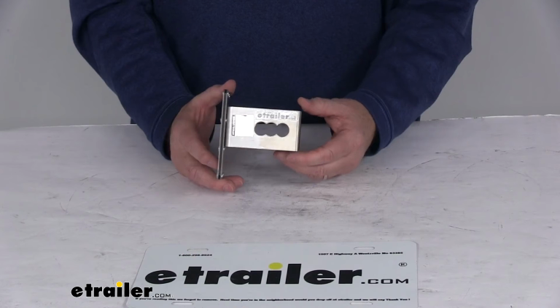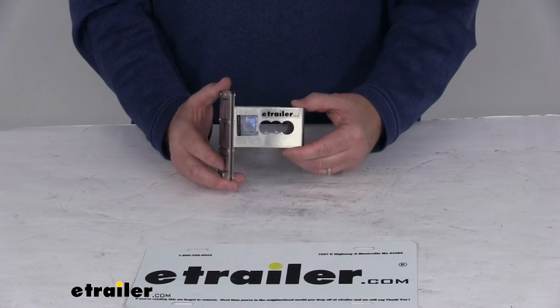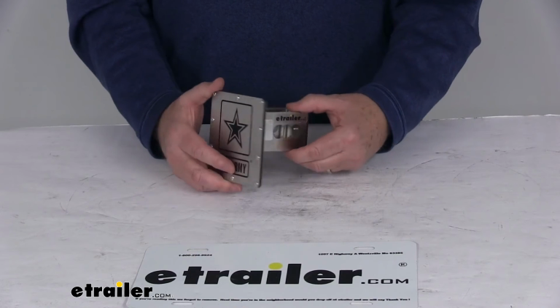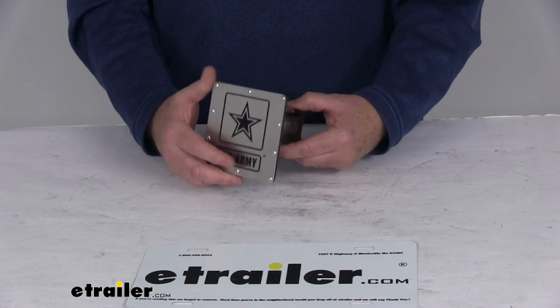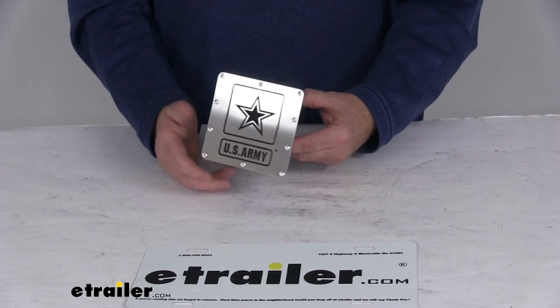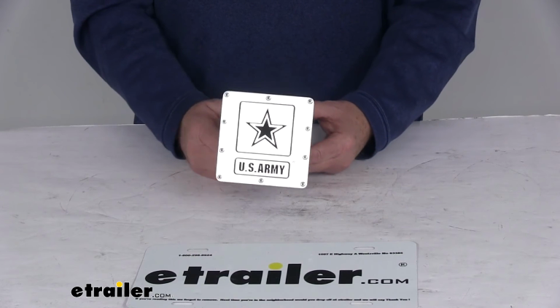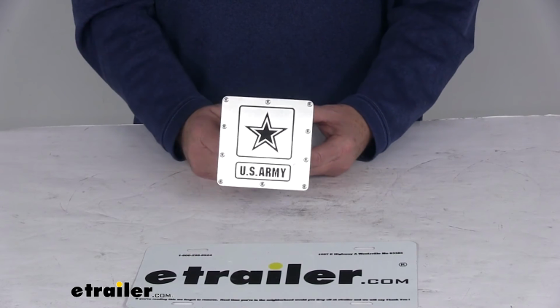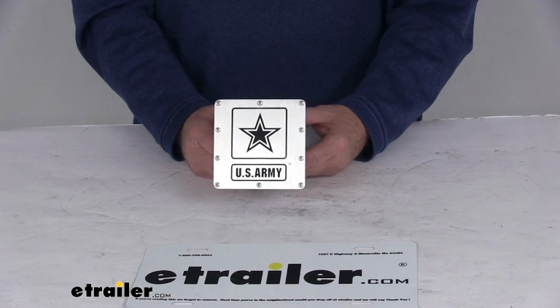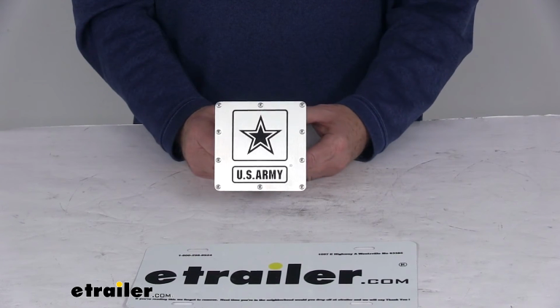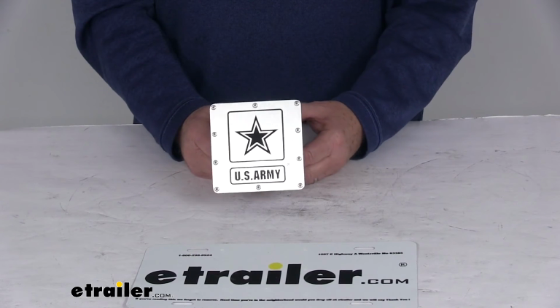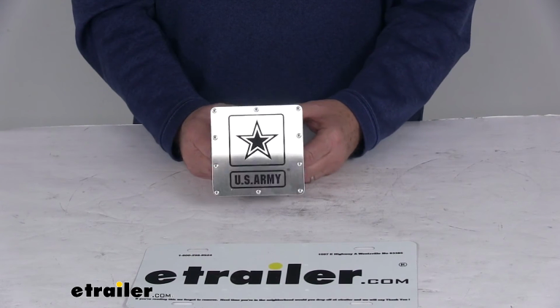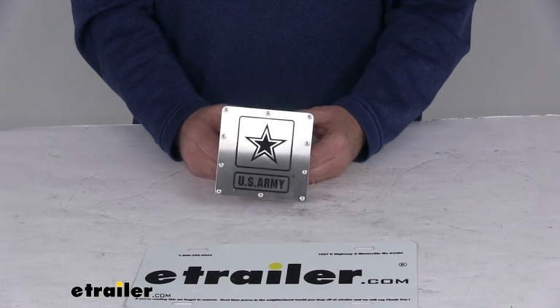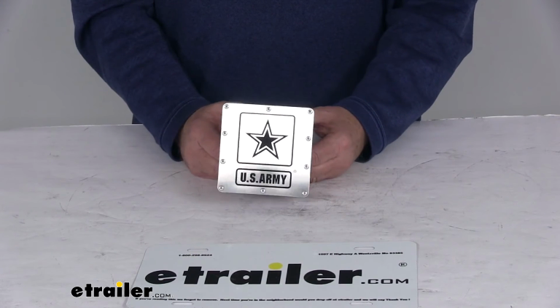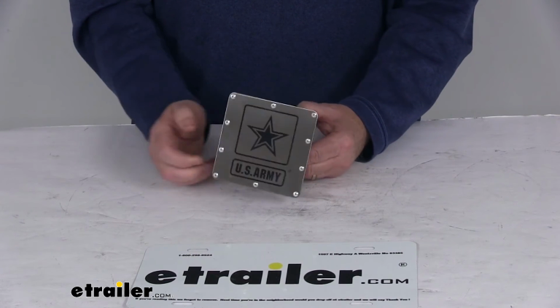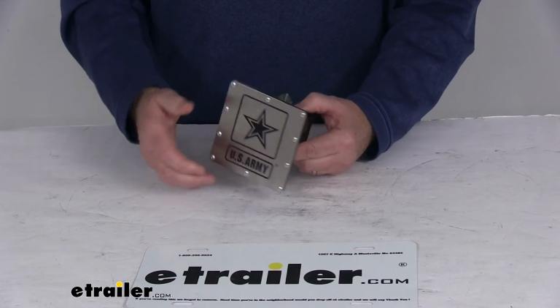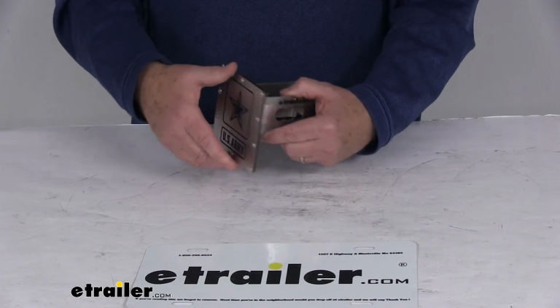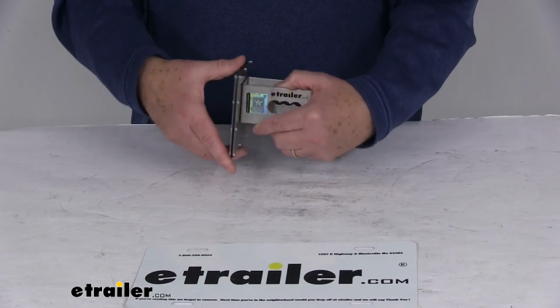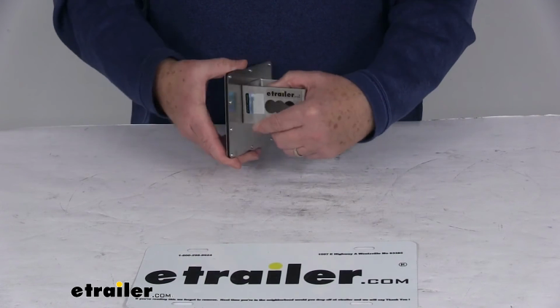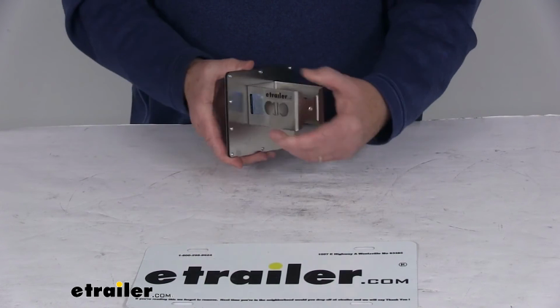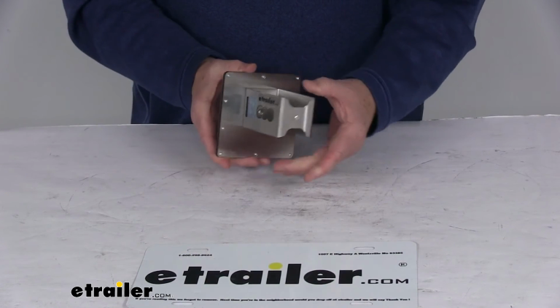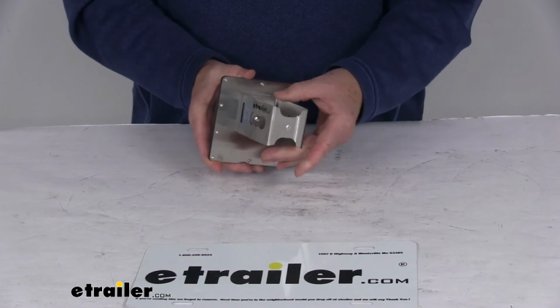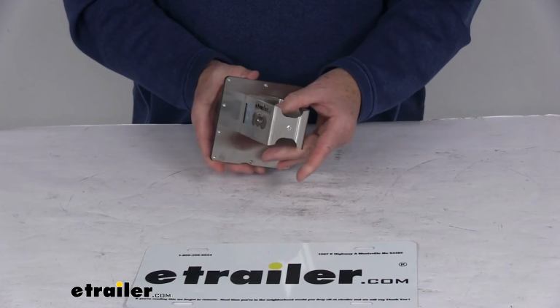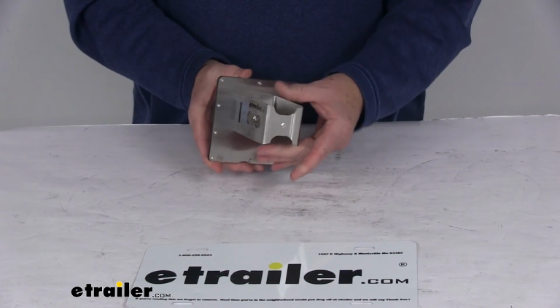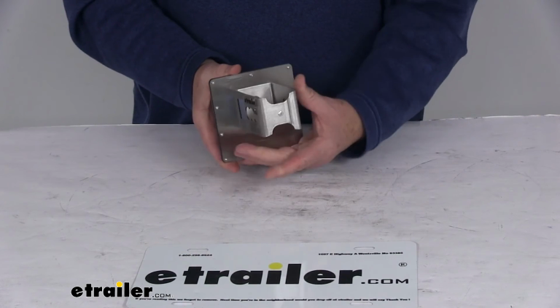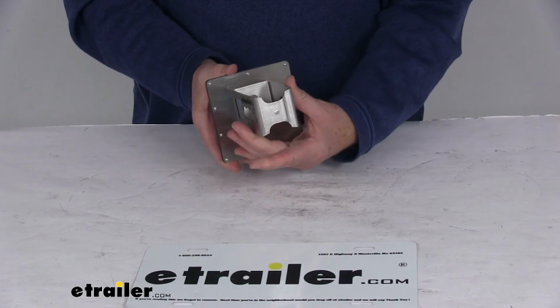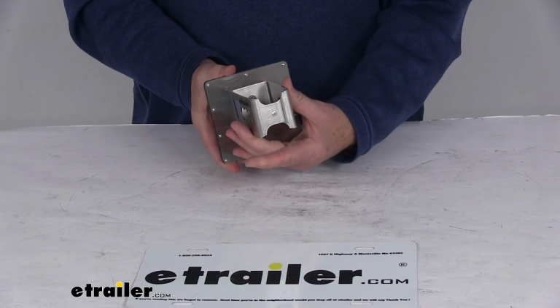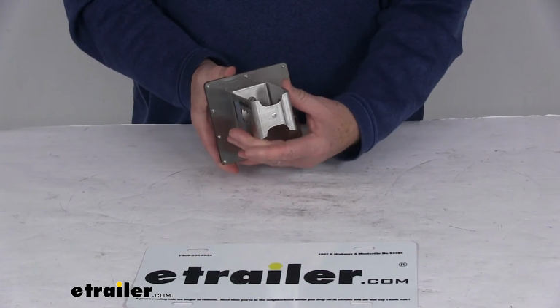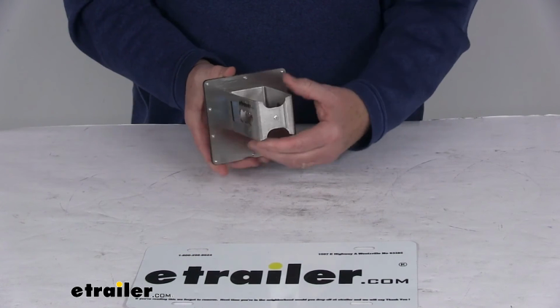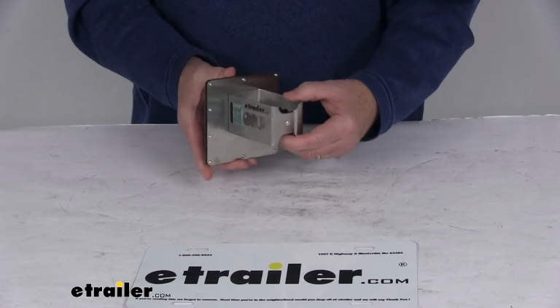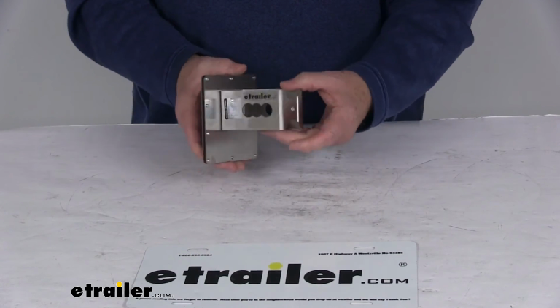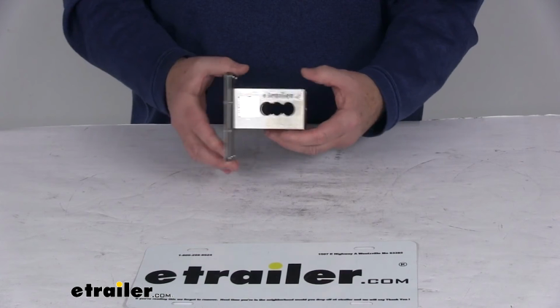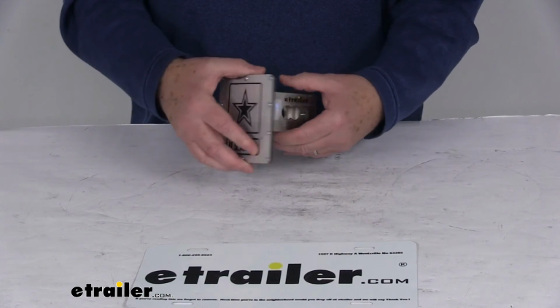This part is made in the USA. The application is for 2-inch by 2-inch trailer hitch receivers.